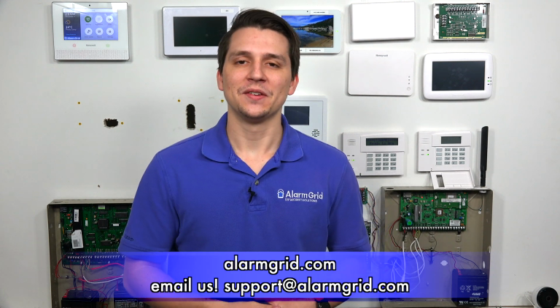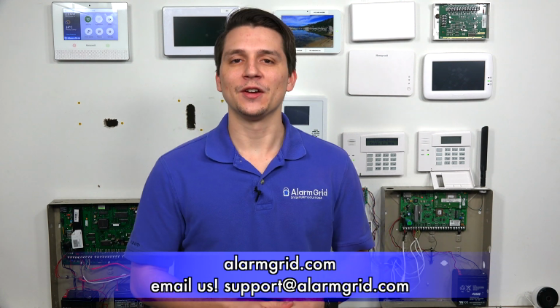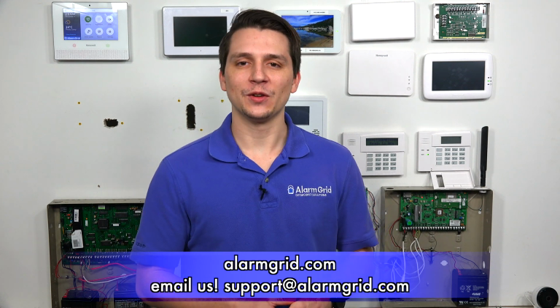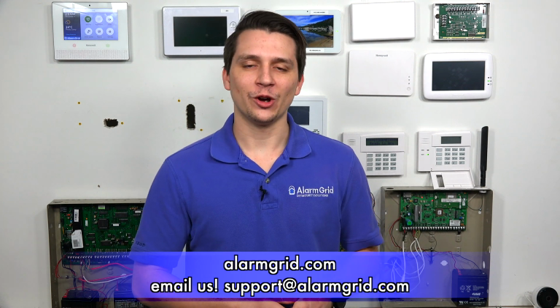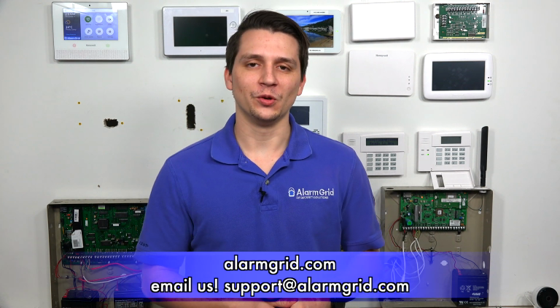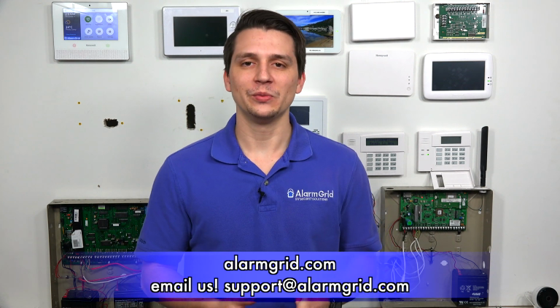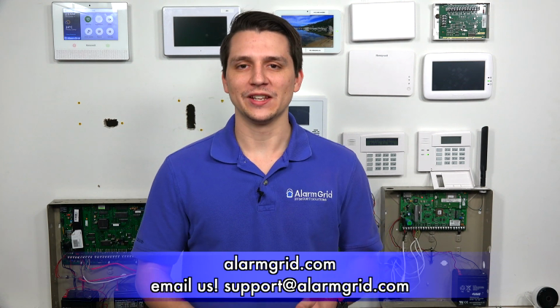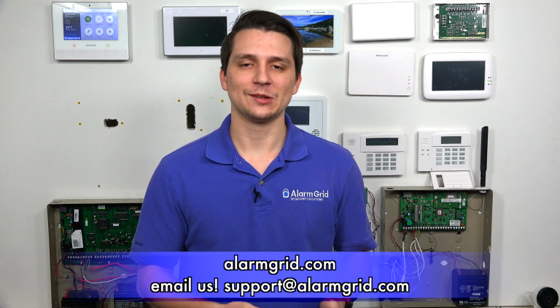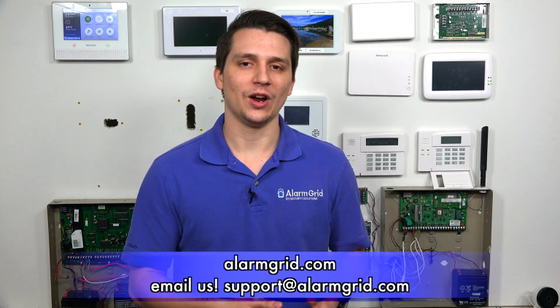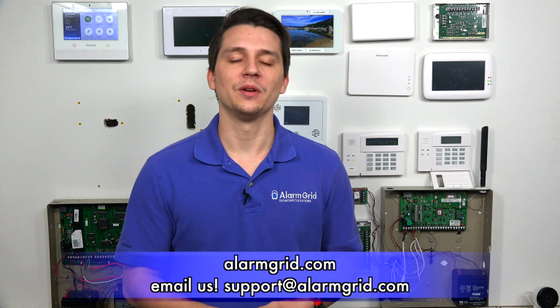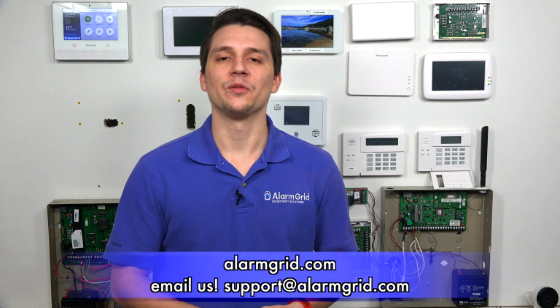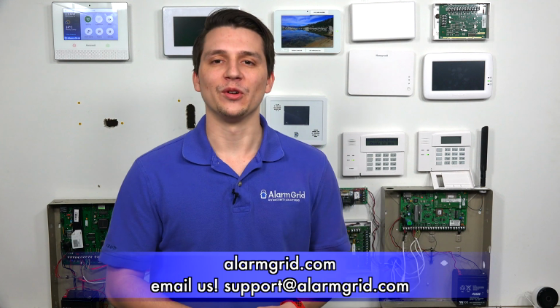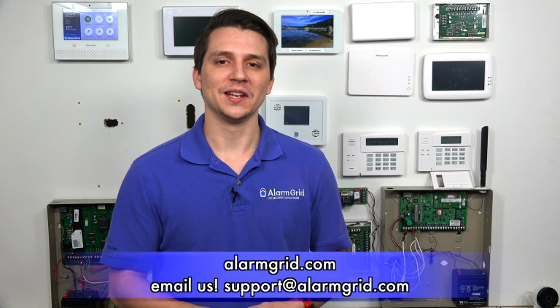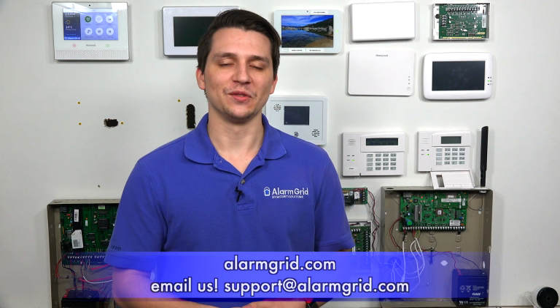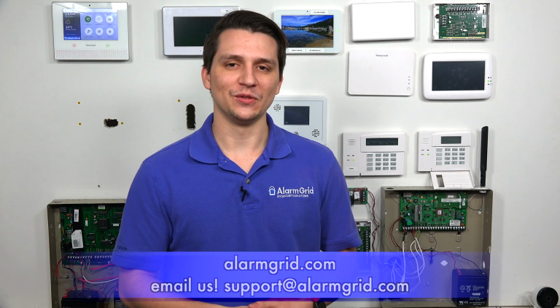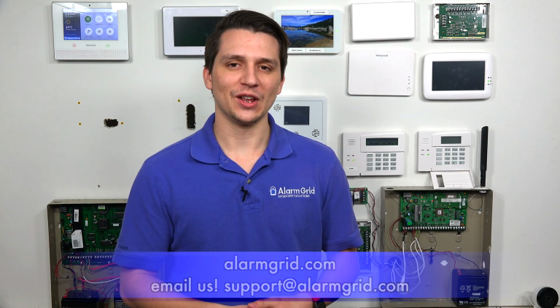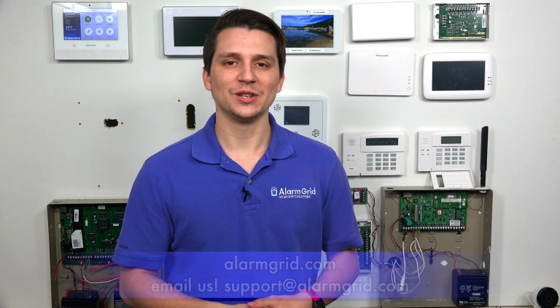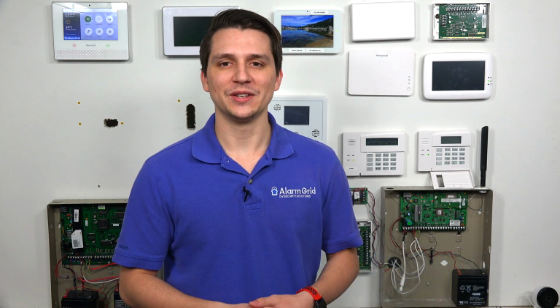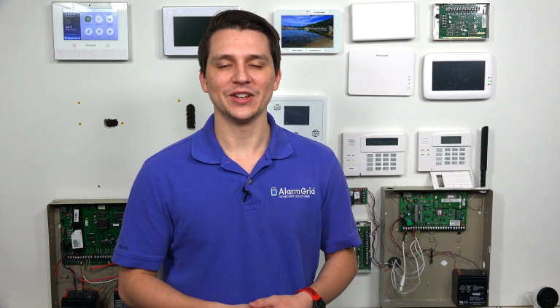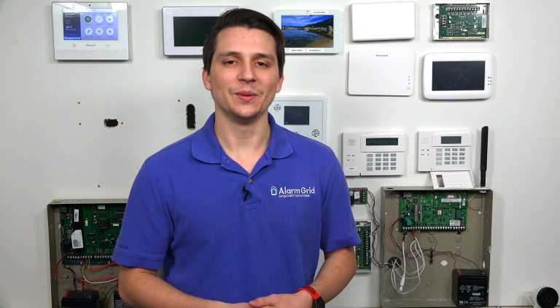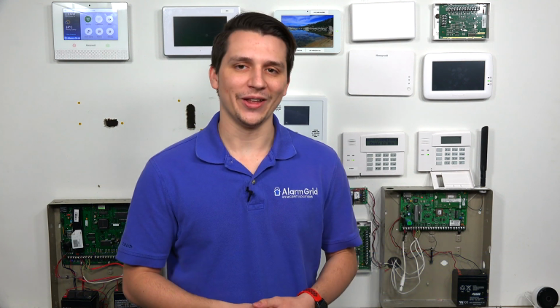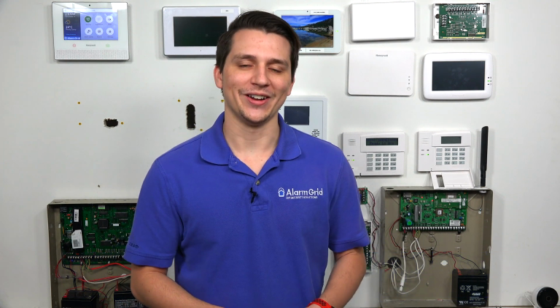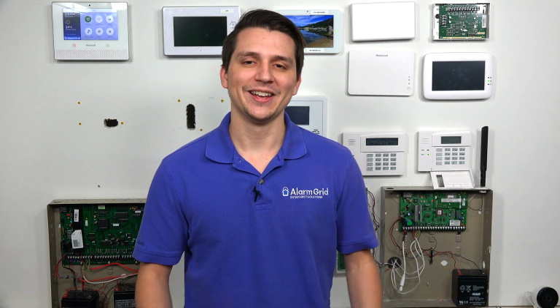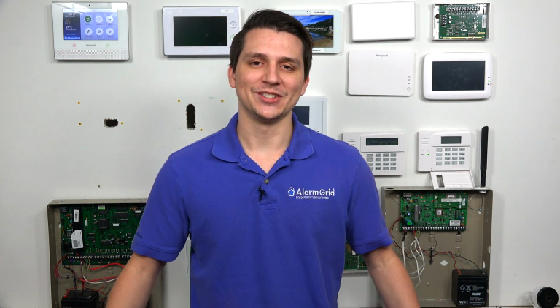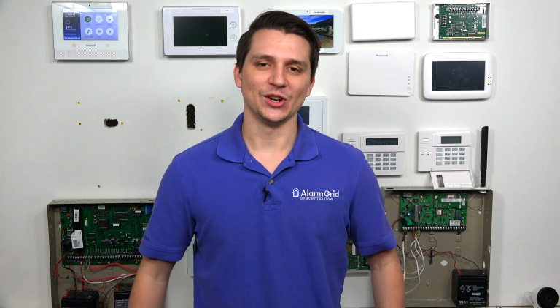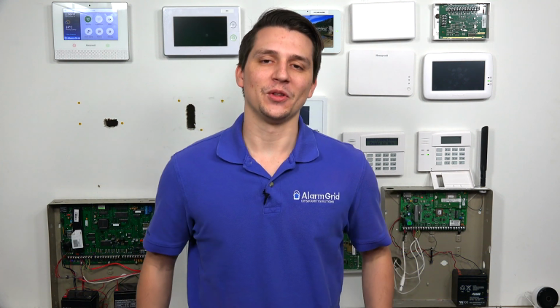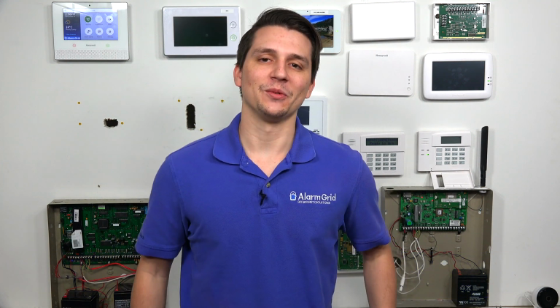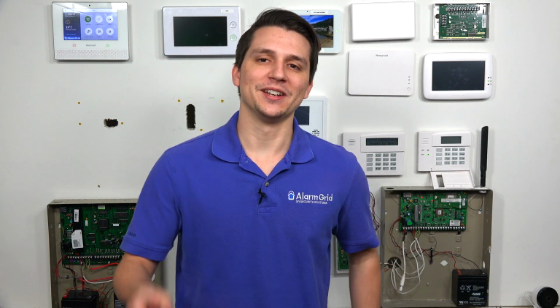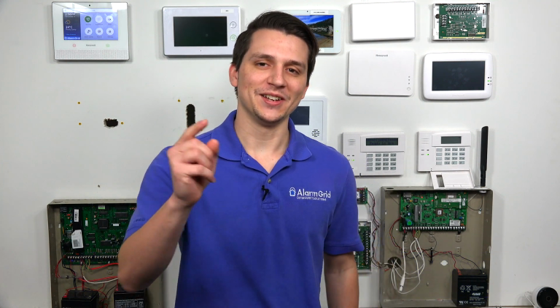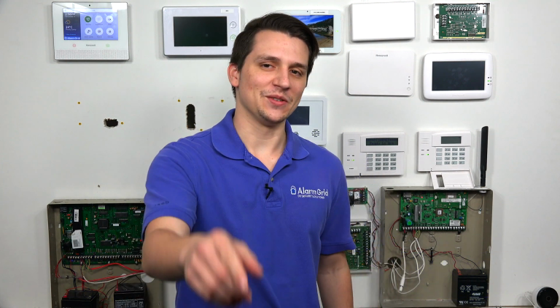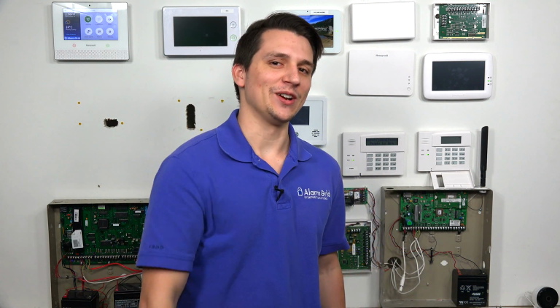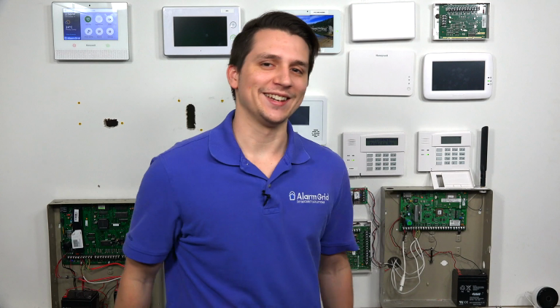If you found this video helpful, please like and subscribe. If you want notifications of future videos, please click the bell icon. This is Jarrett with AlarmGrid — have yourself a great day.